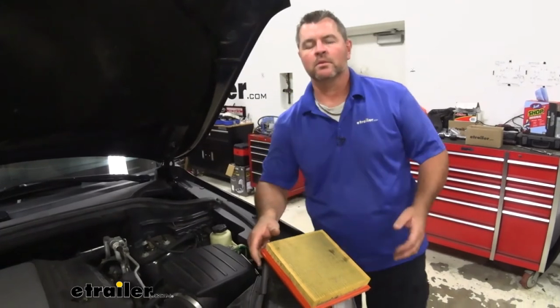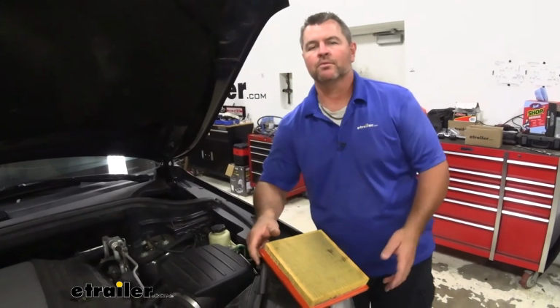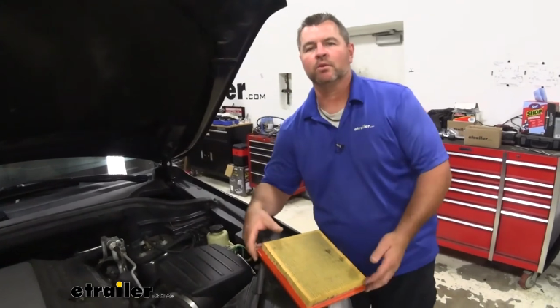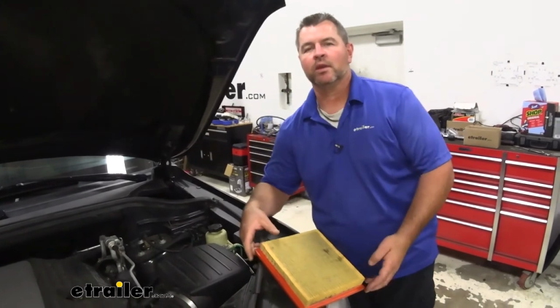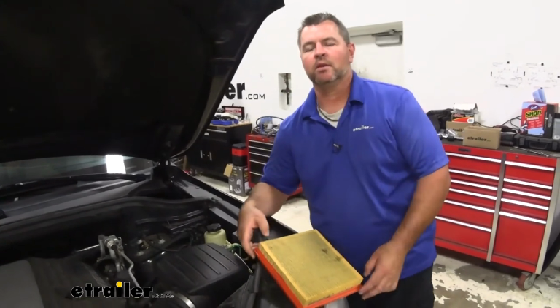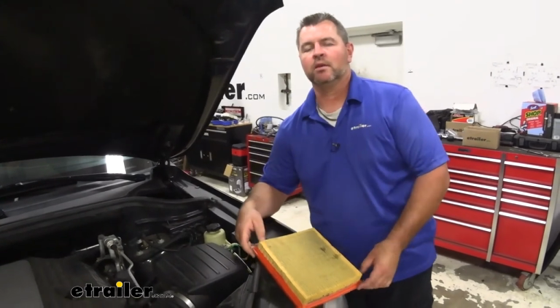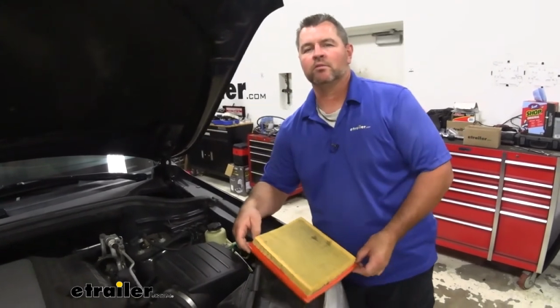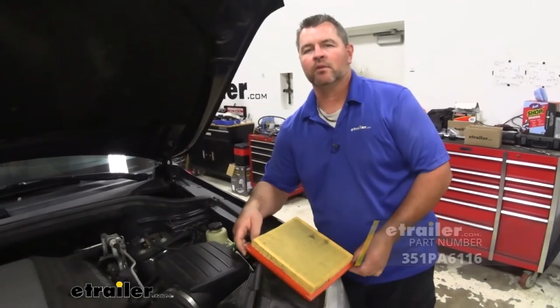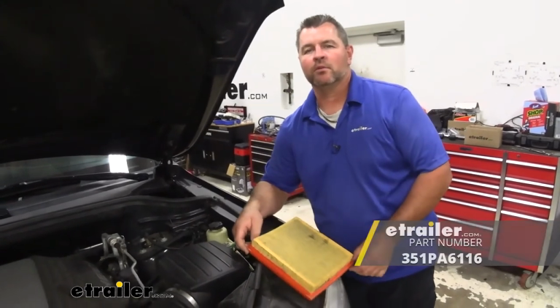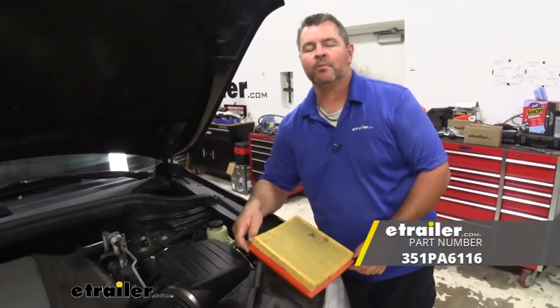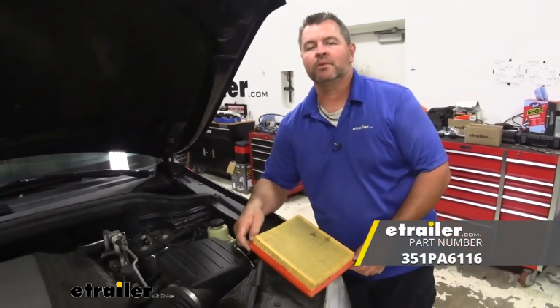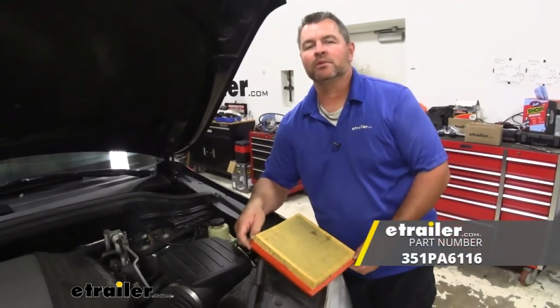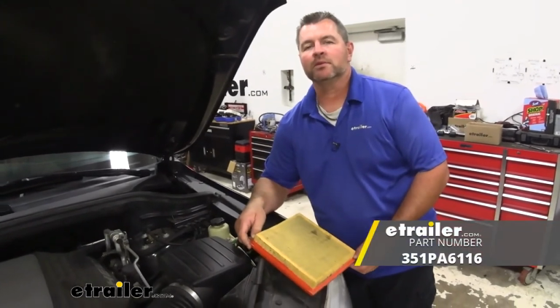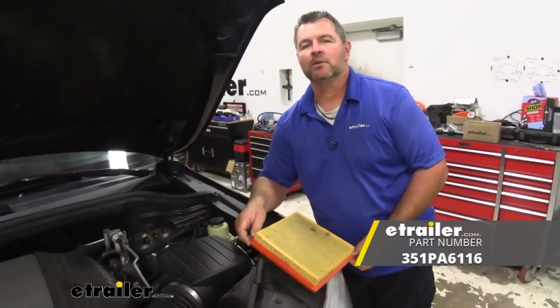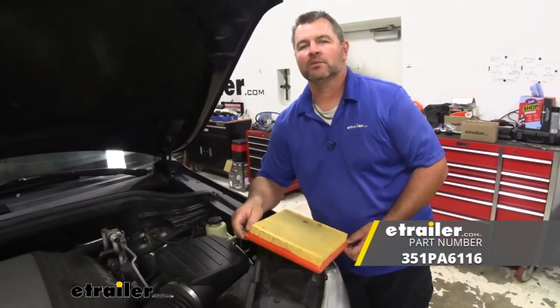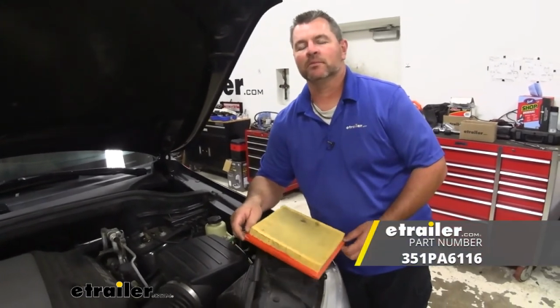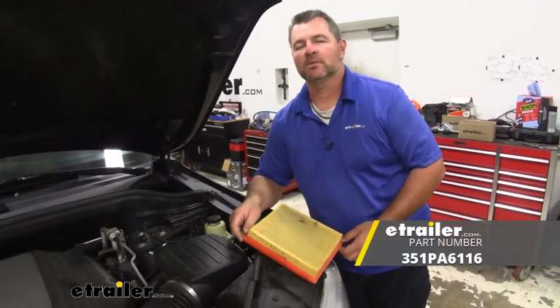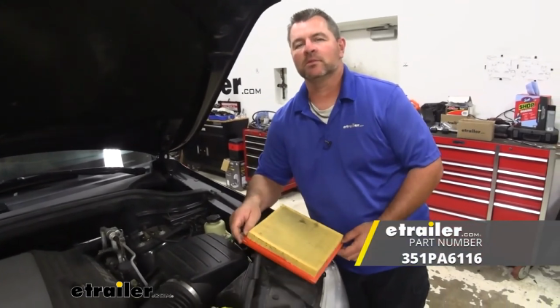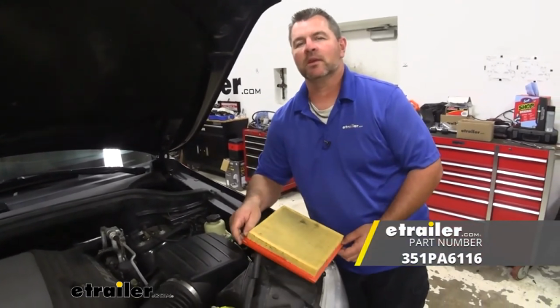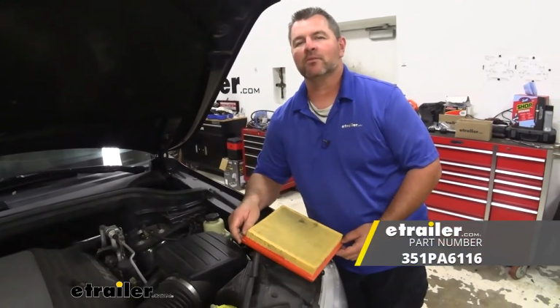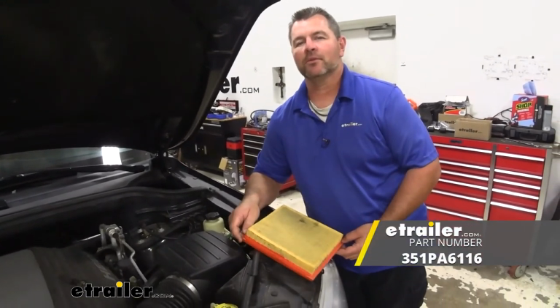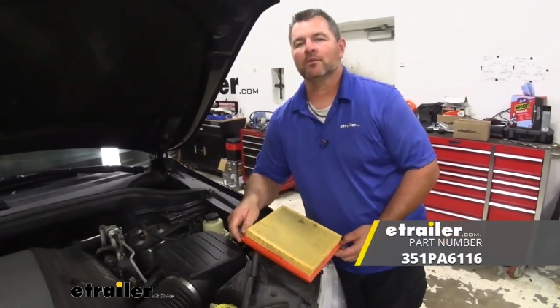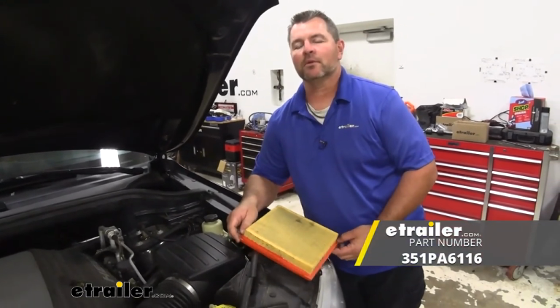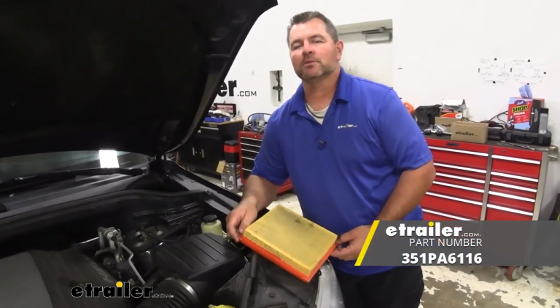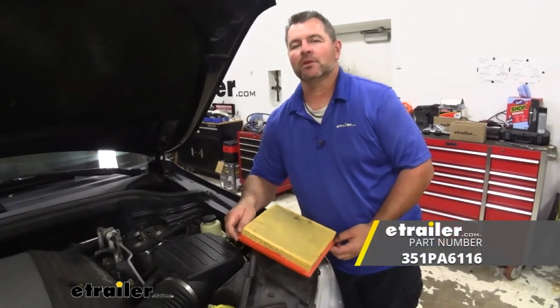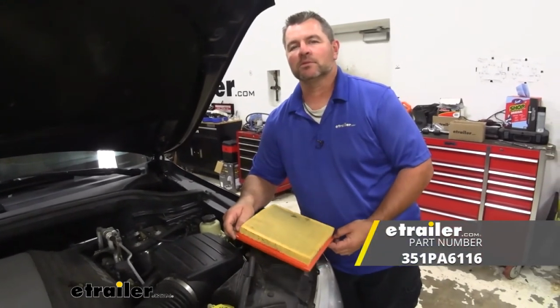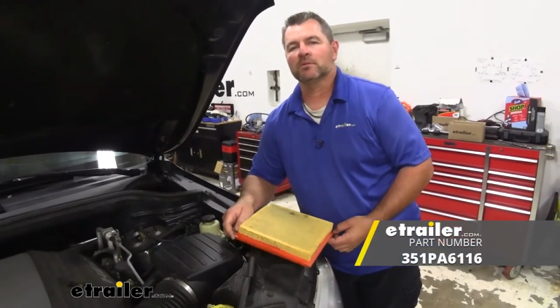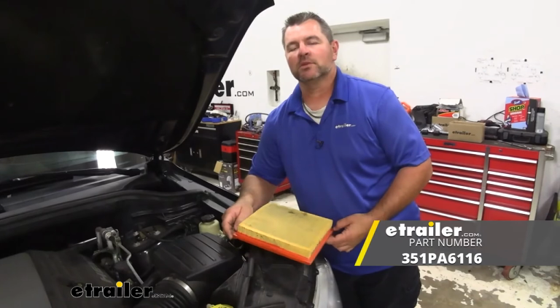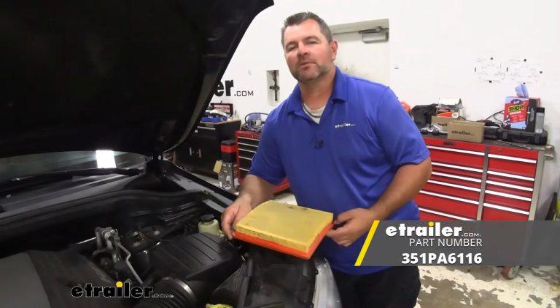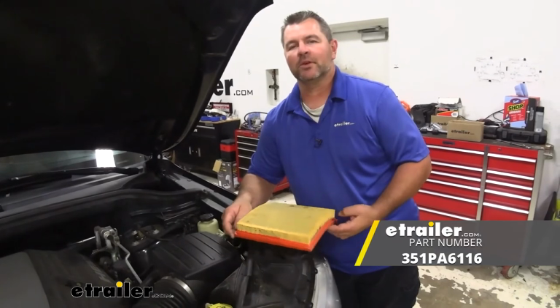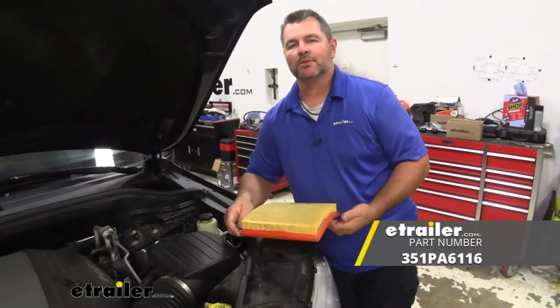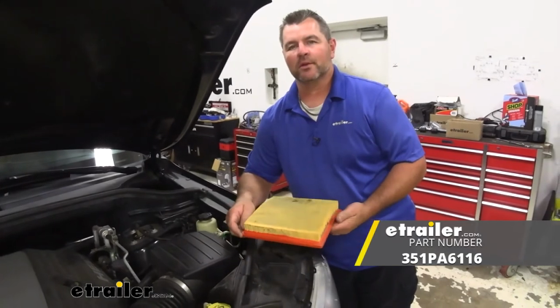You're looking at a hands-on installation of the PTC Custom Engine Air Filter on the 2013 Jeep Grand Cherokee.